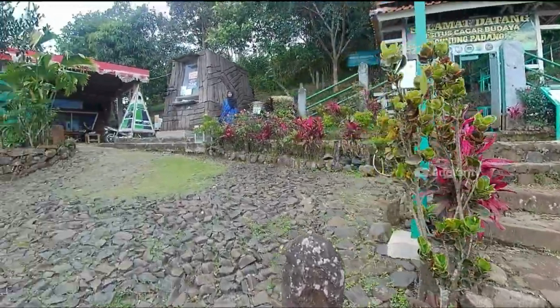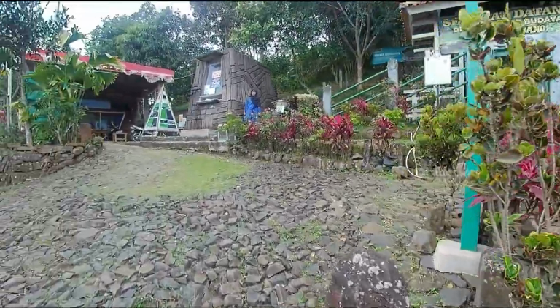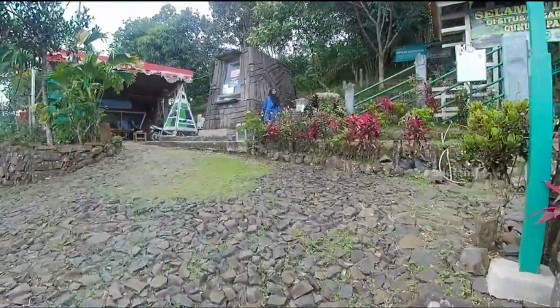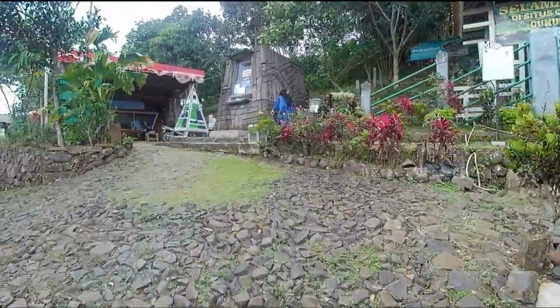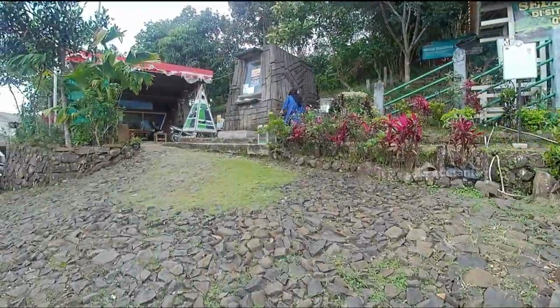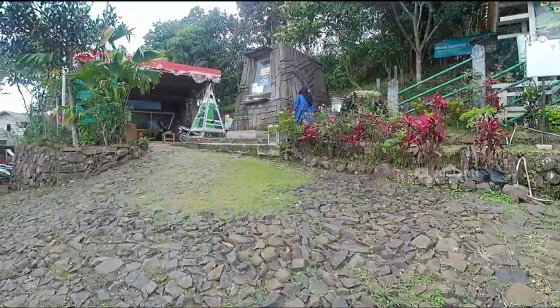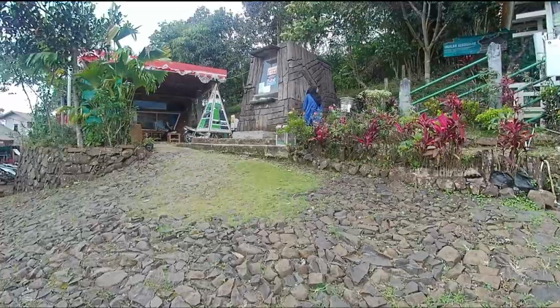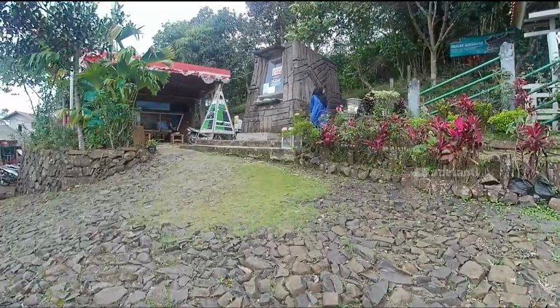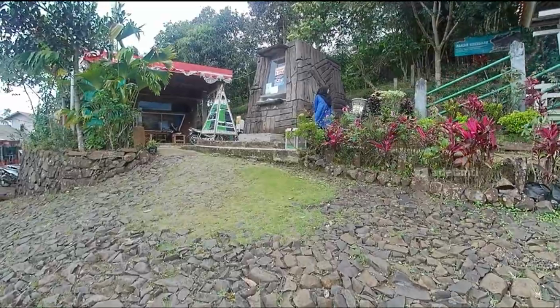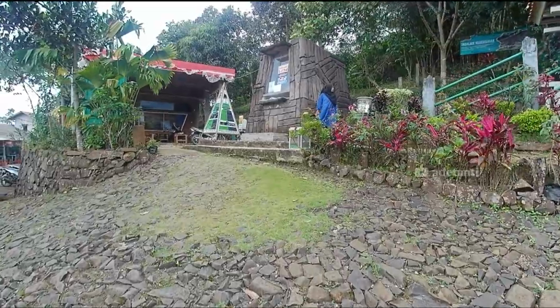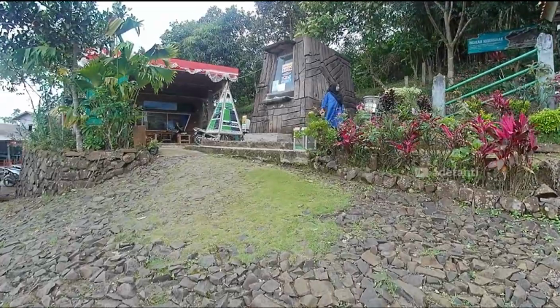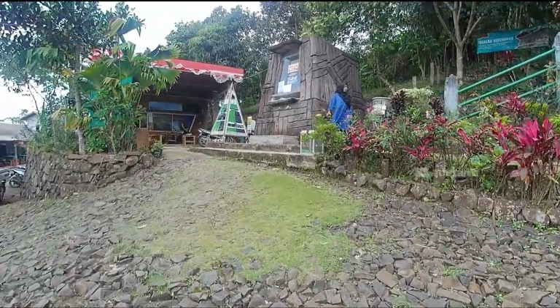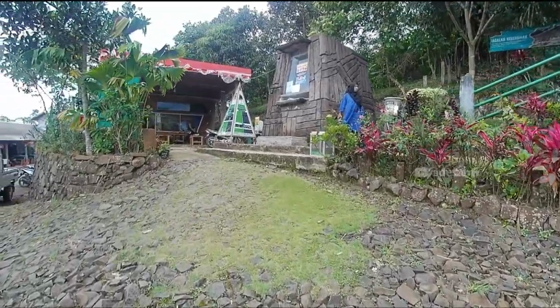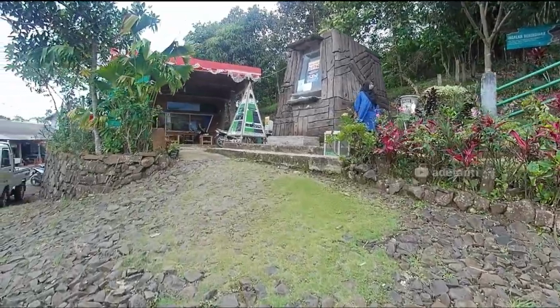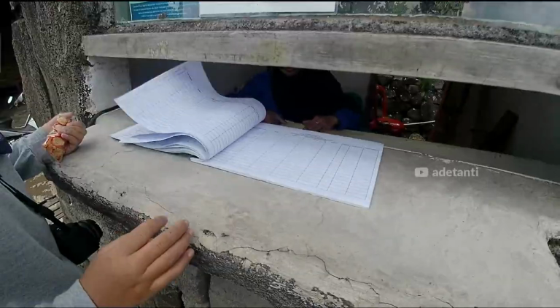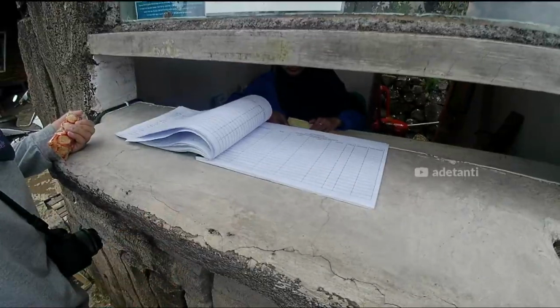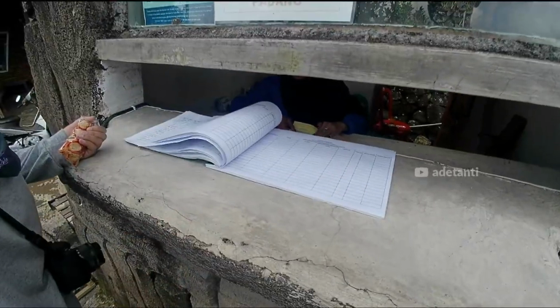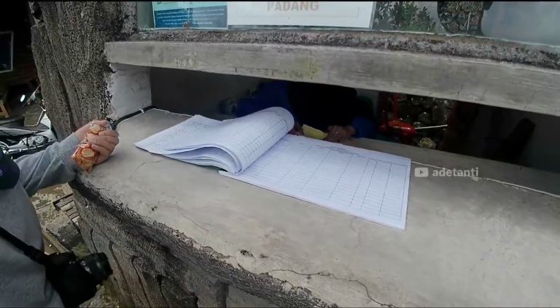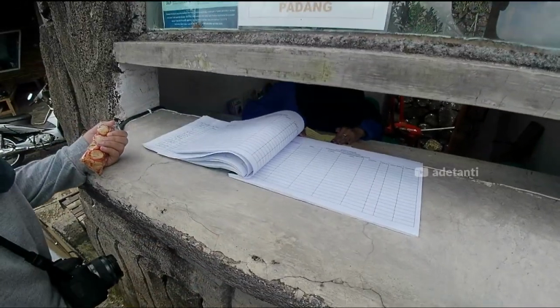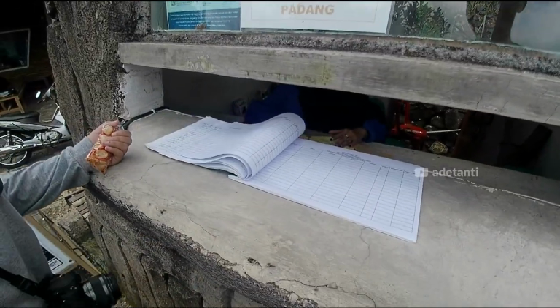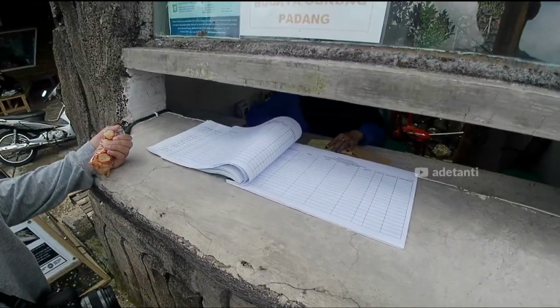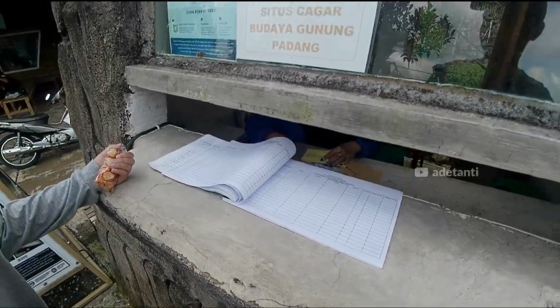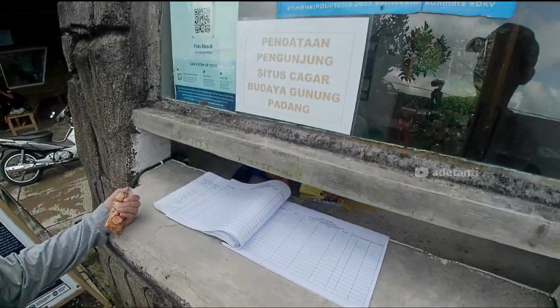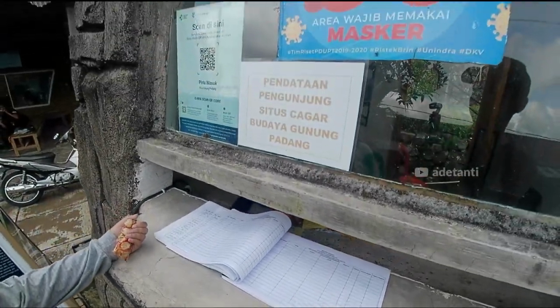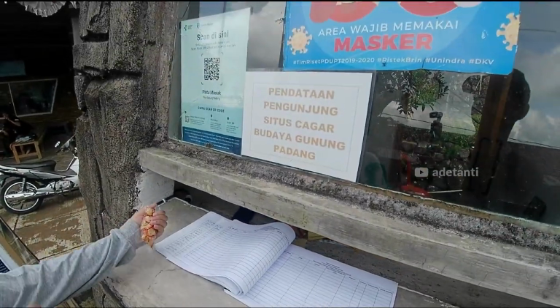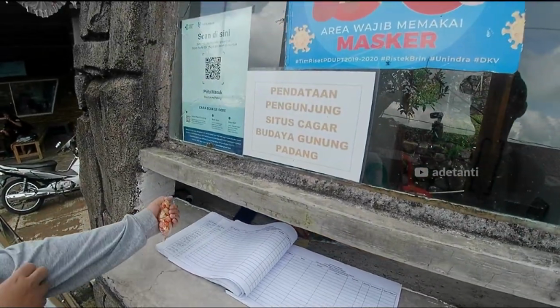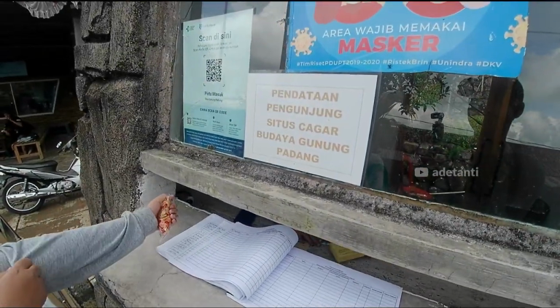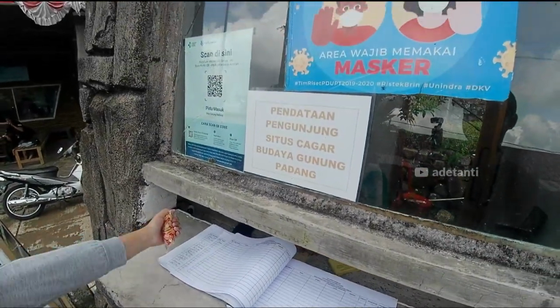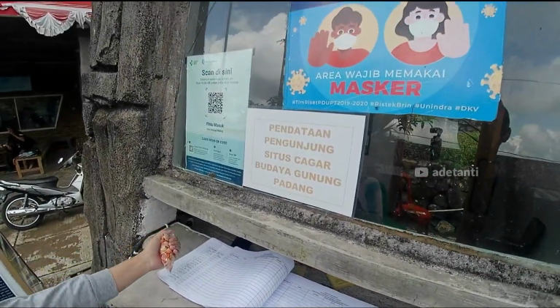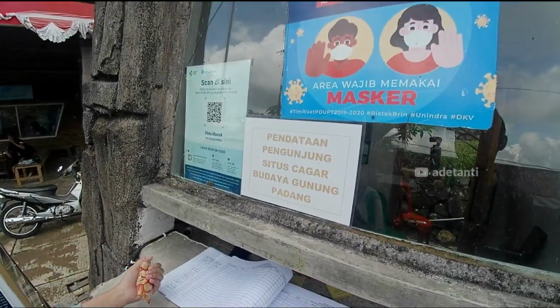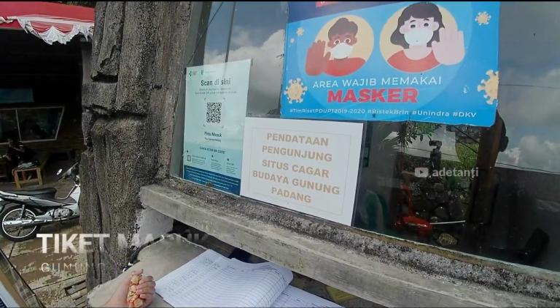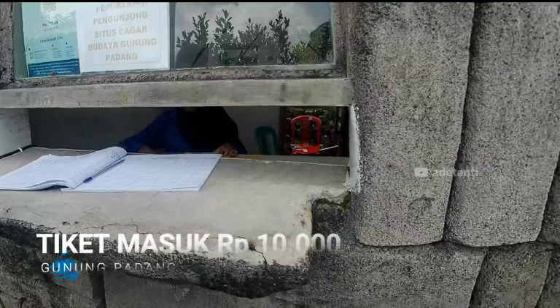Kita akan membeli tiketnya dulu. Per orangnya 10.000 rupiah.